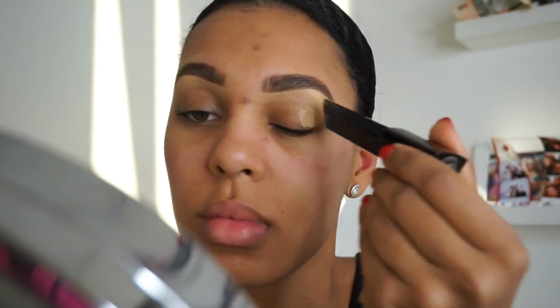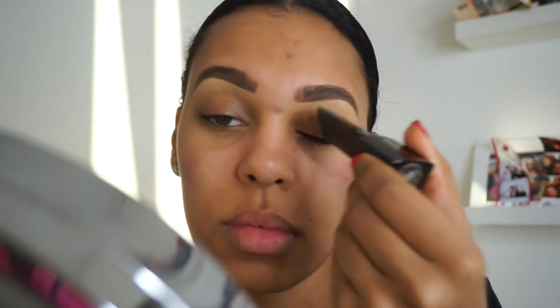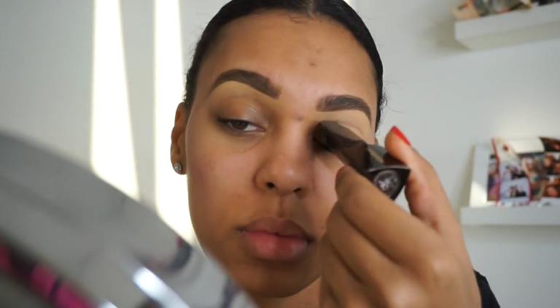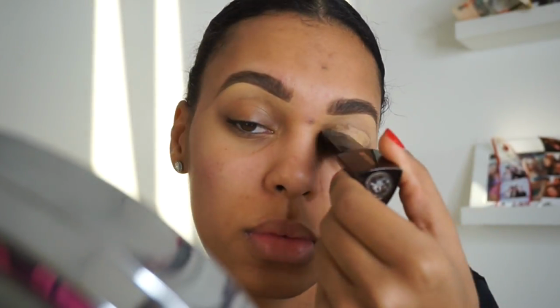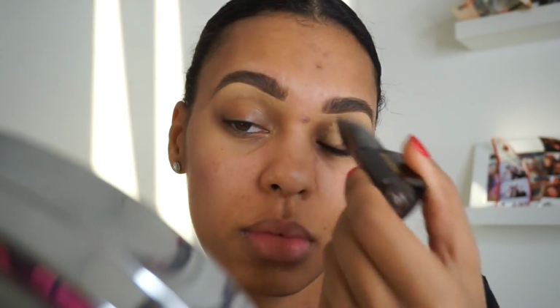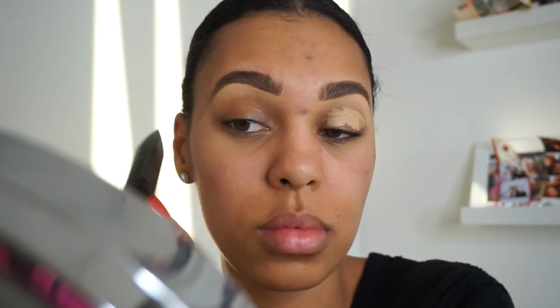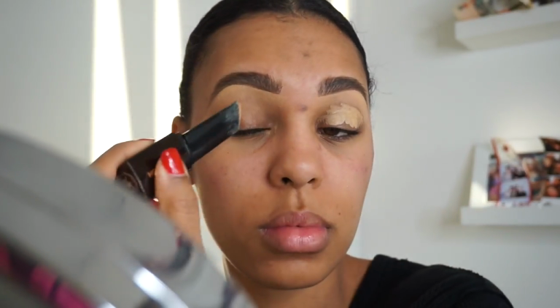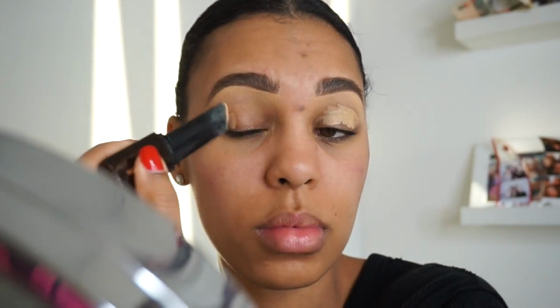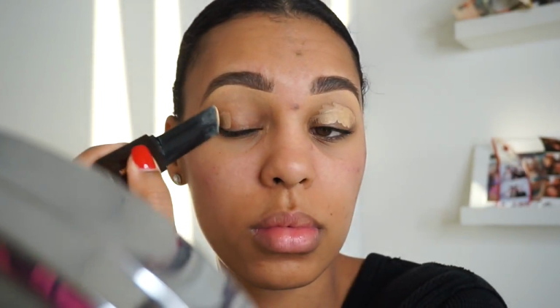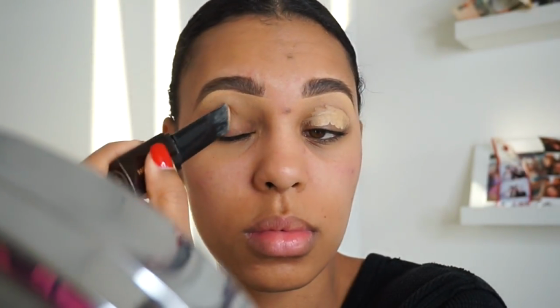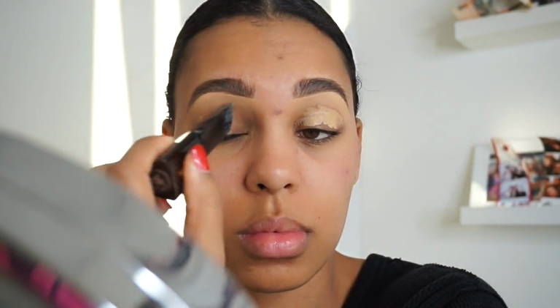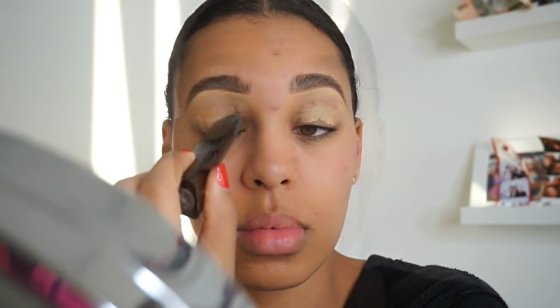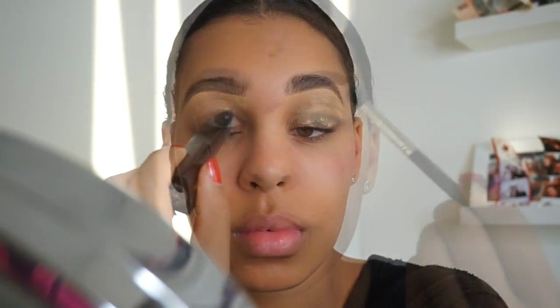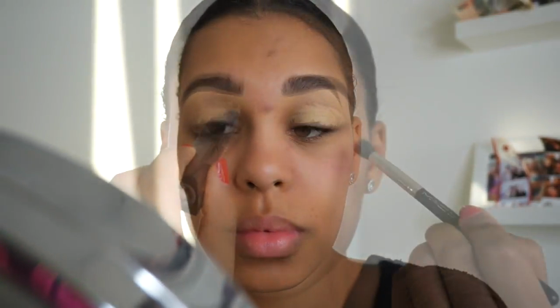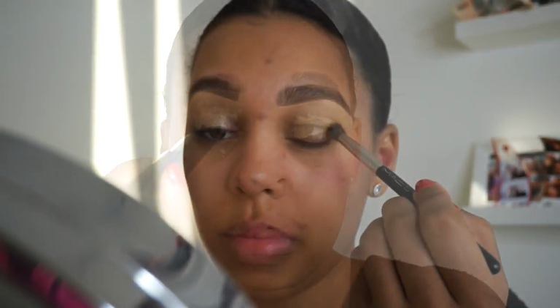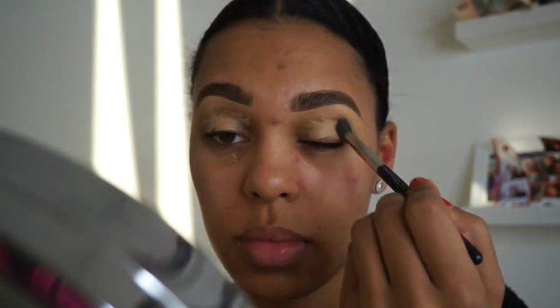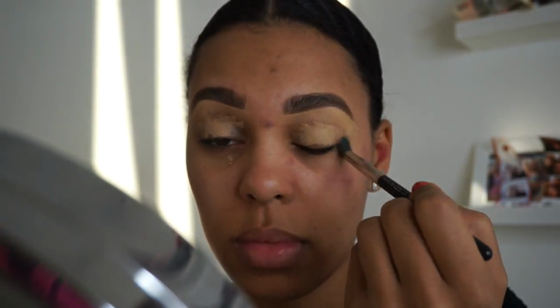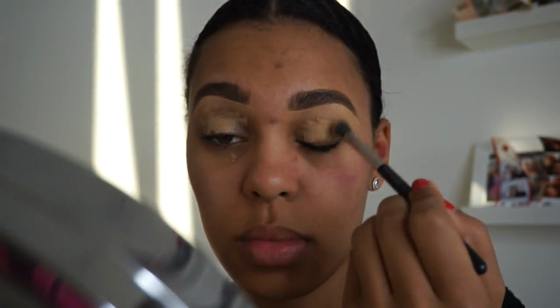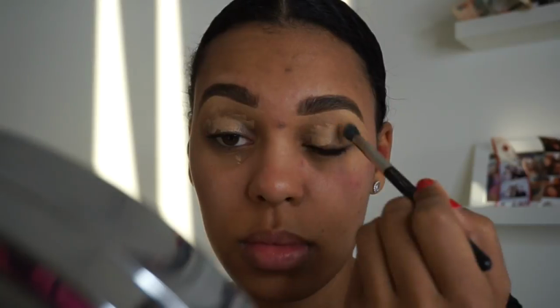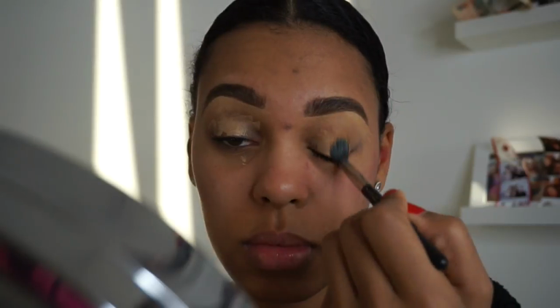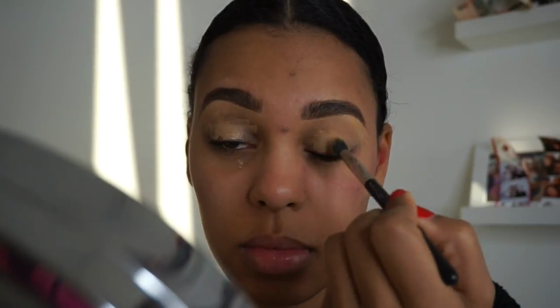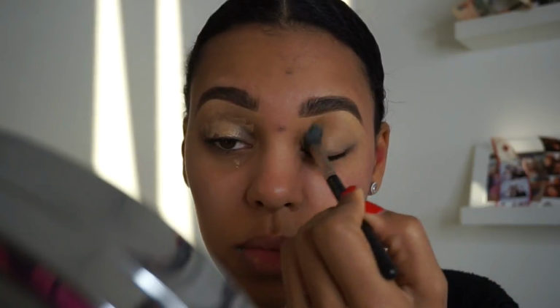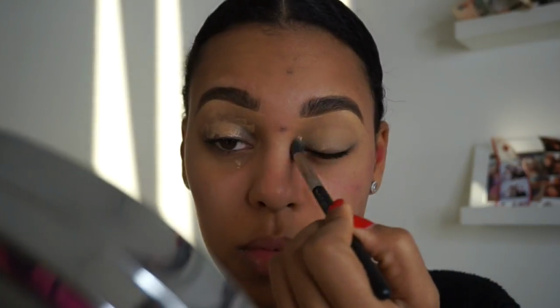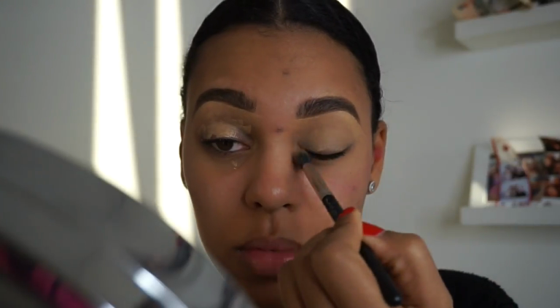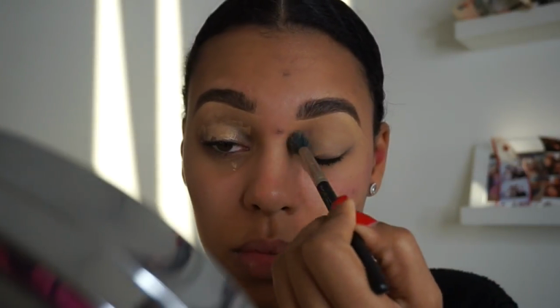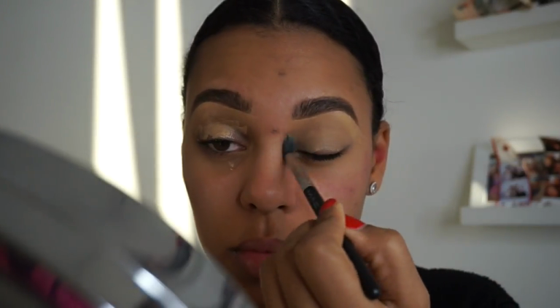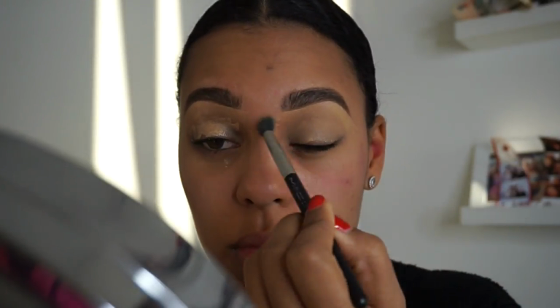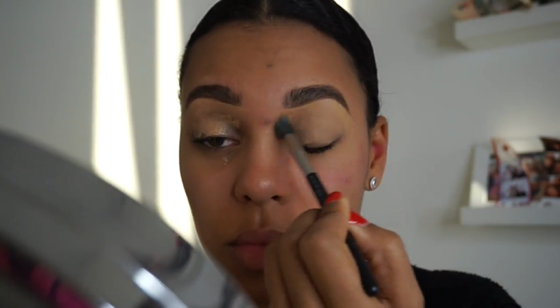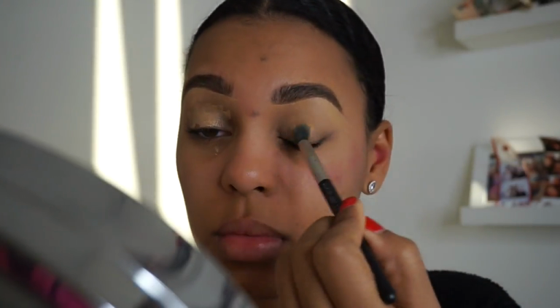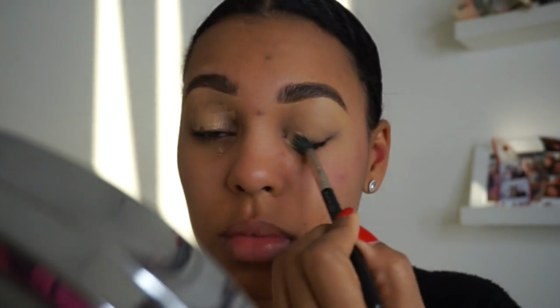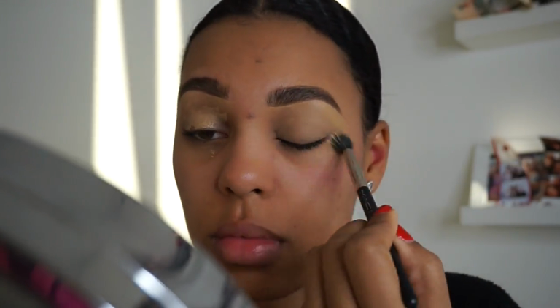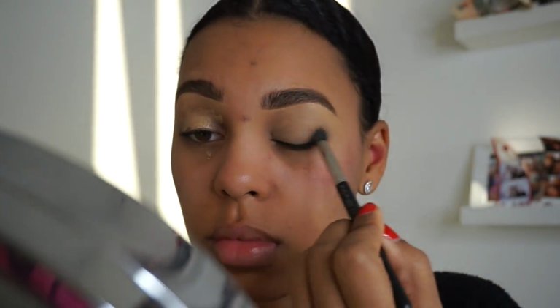Do you guys kind of know how I like to prime my lids? I'm using my Hourglass Foundation Stick, buffing that out just to neutralize and act as a base.